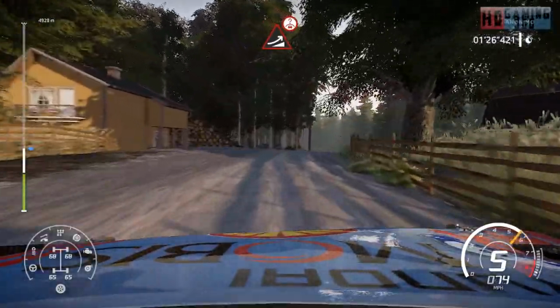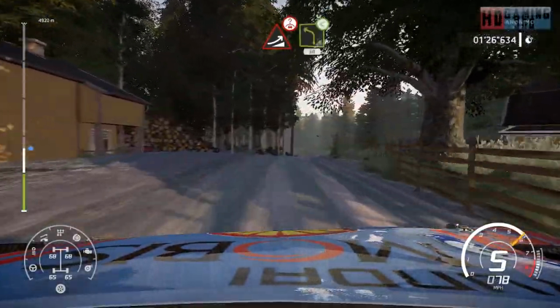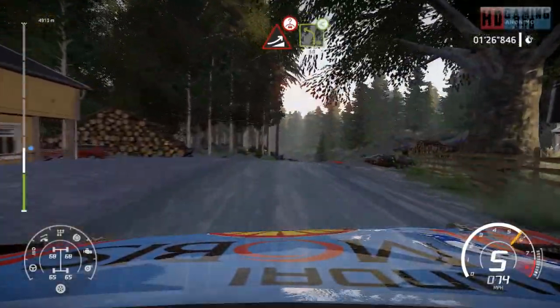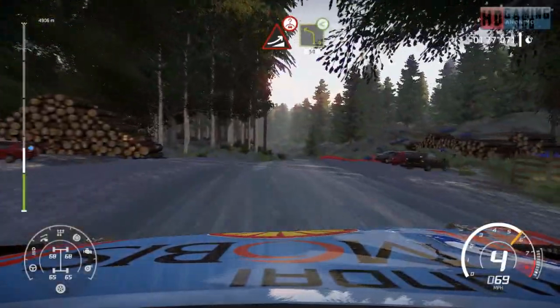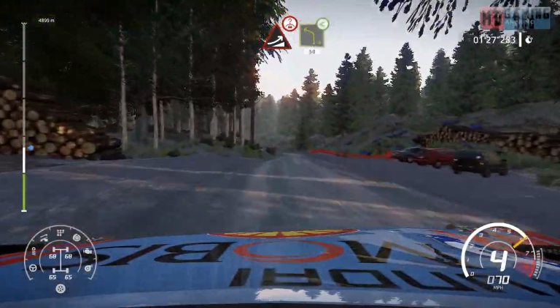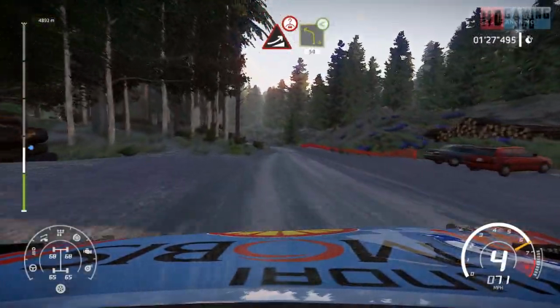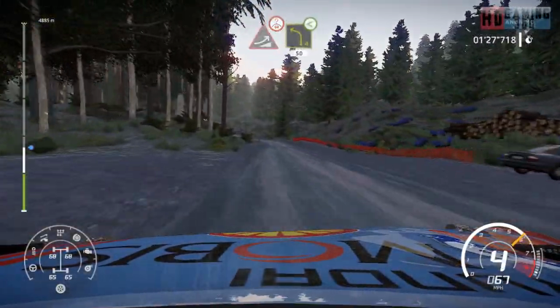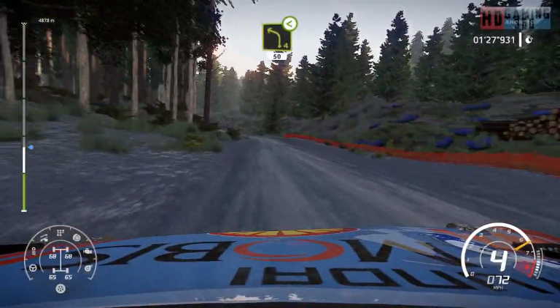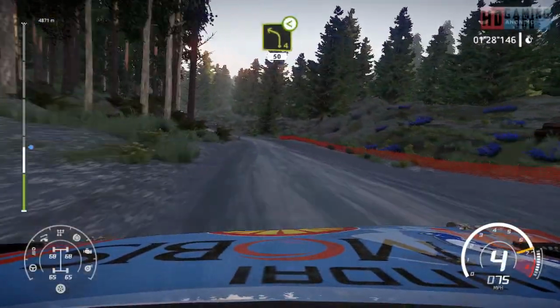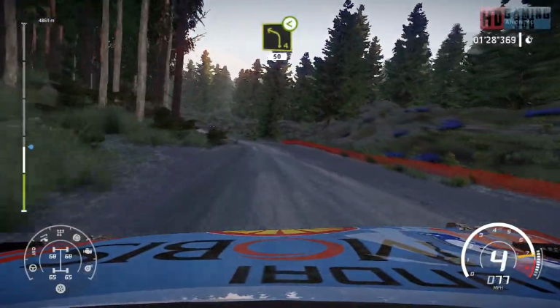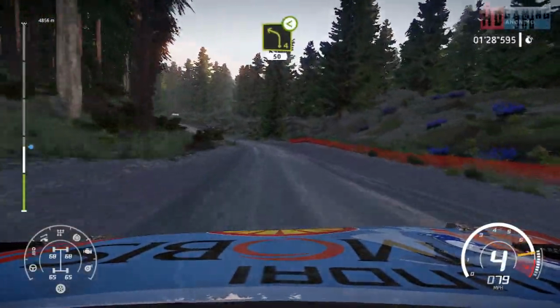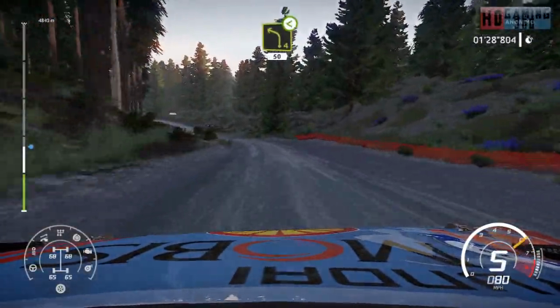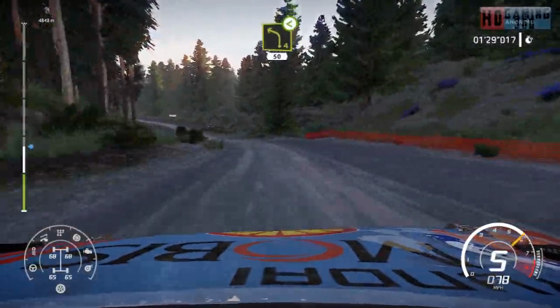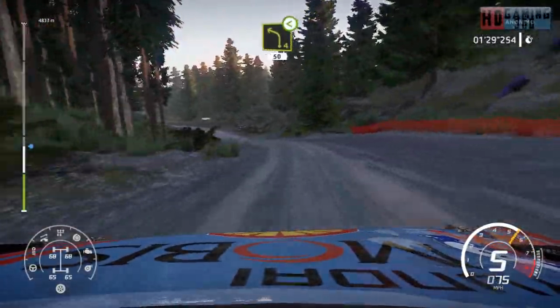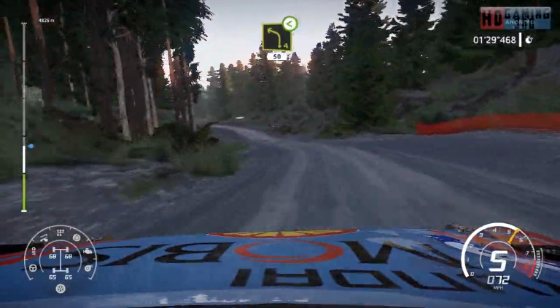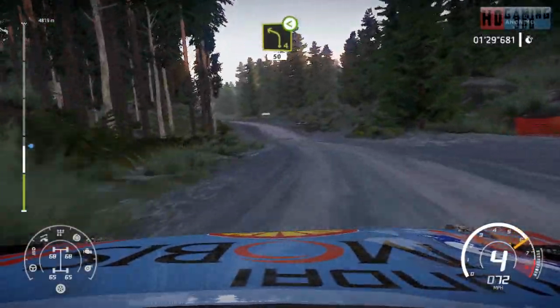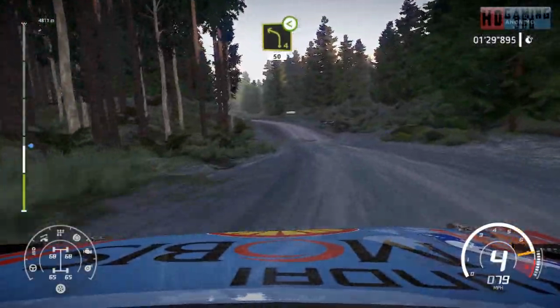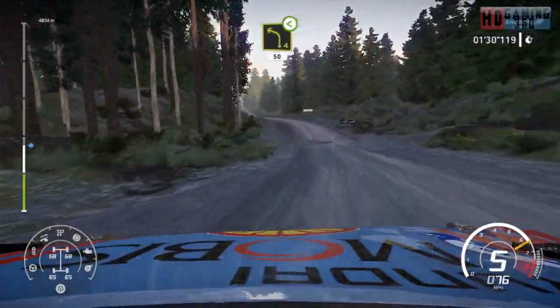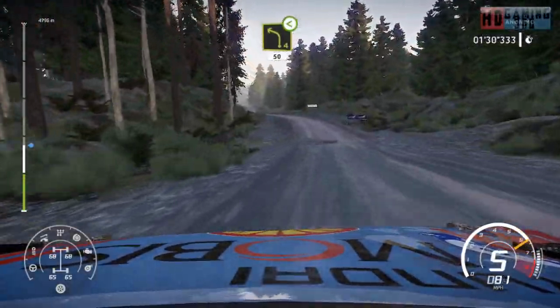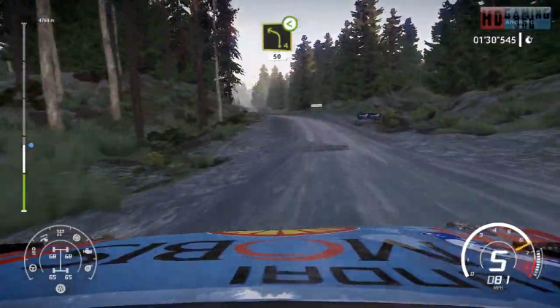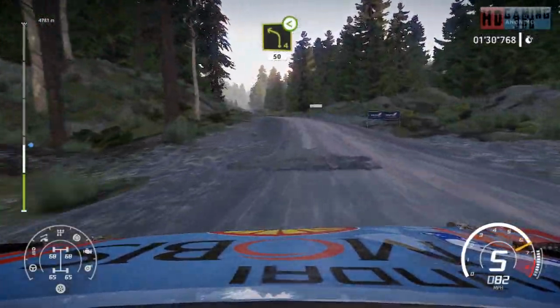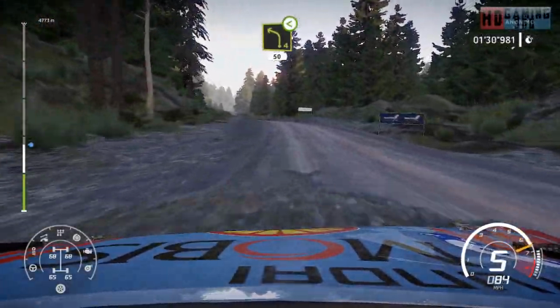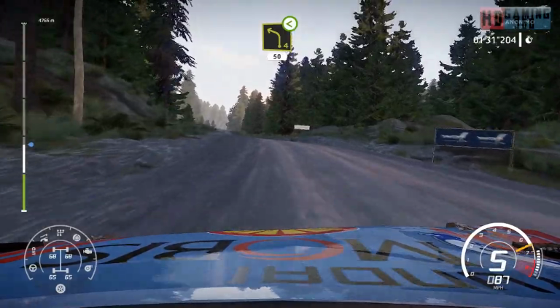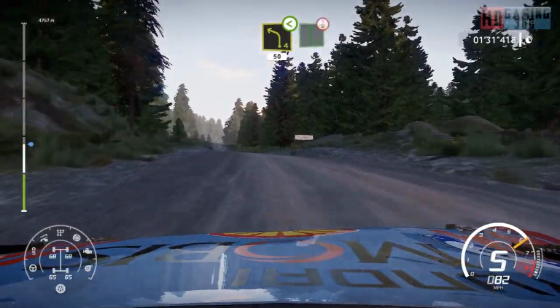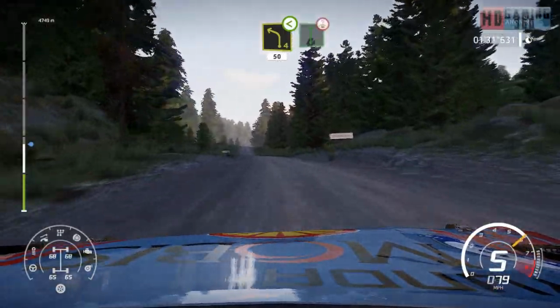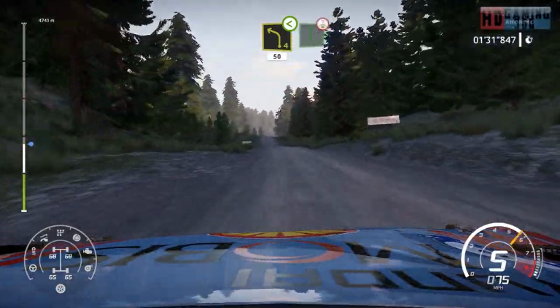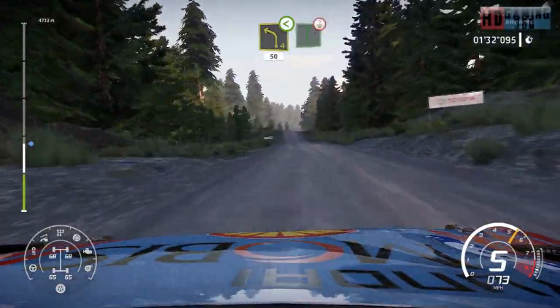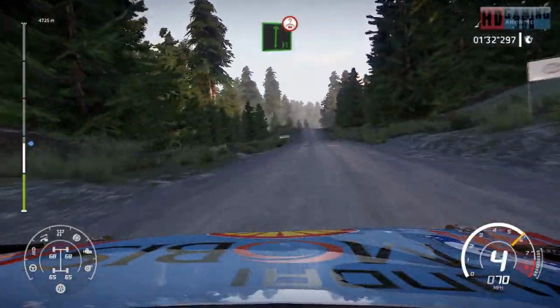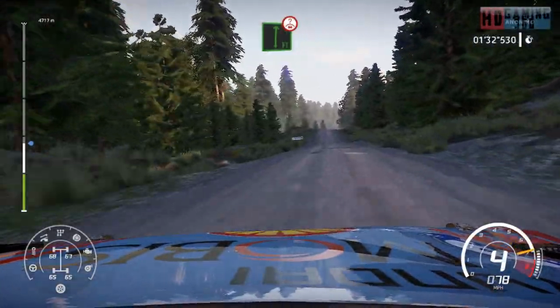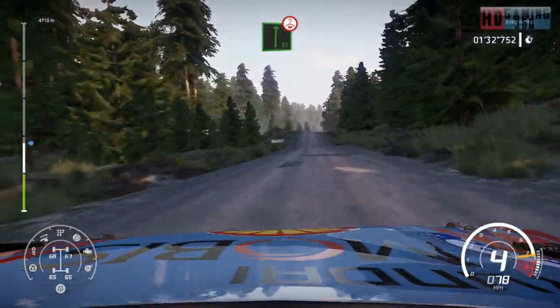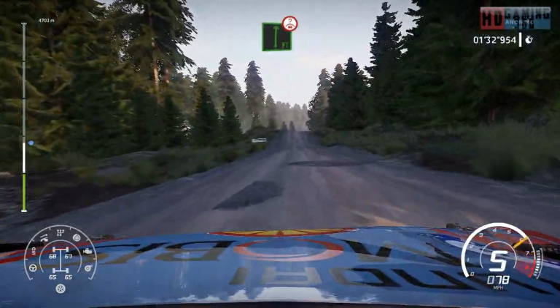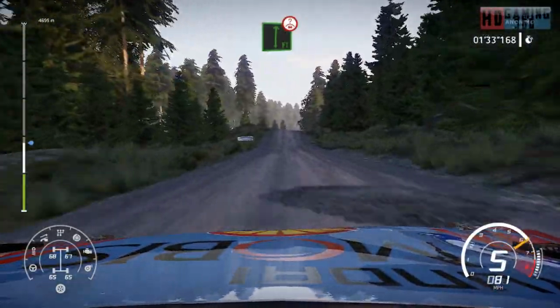And left 4, over 50. Flat right, over crest, jump, 50.